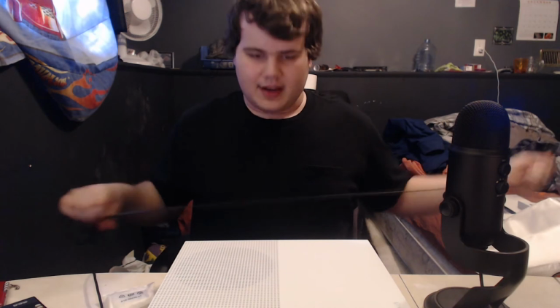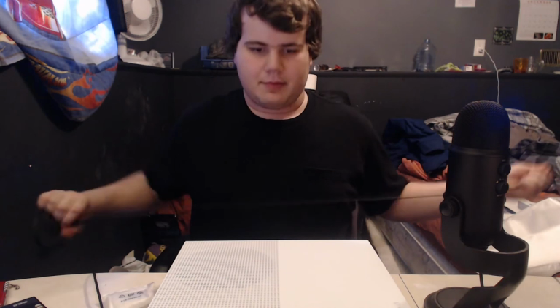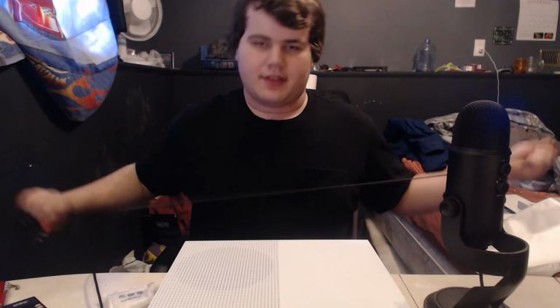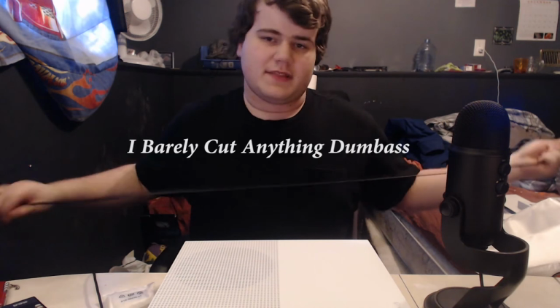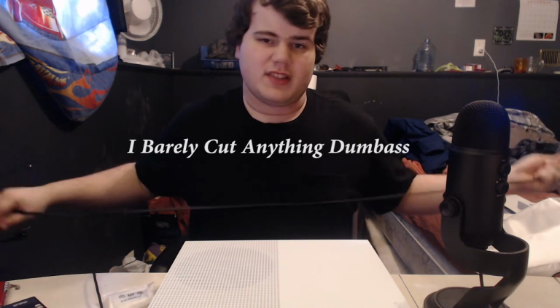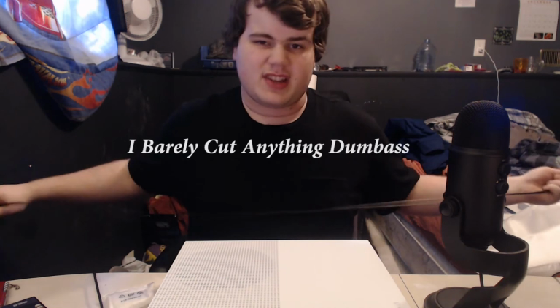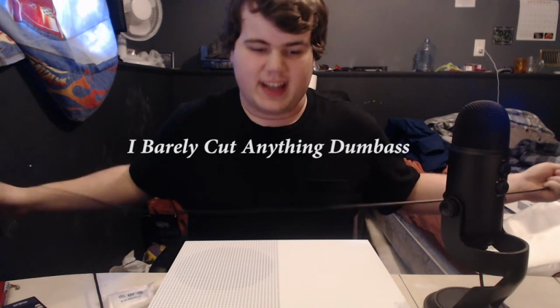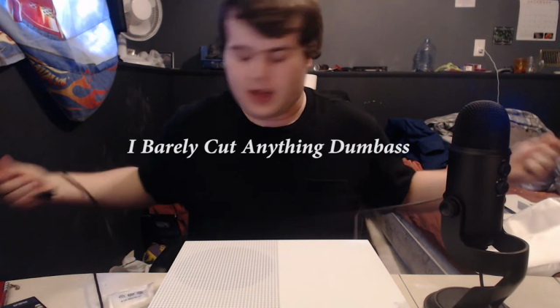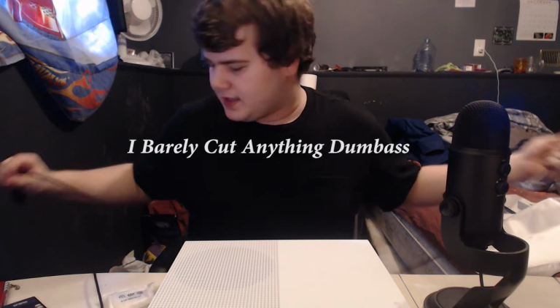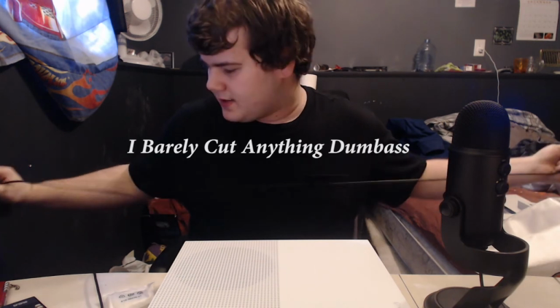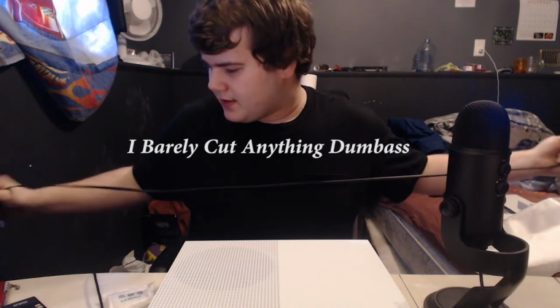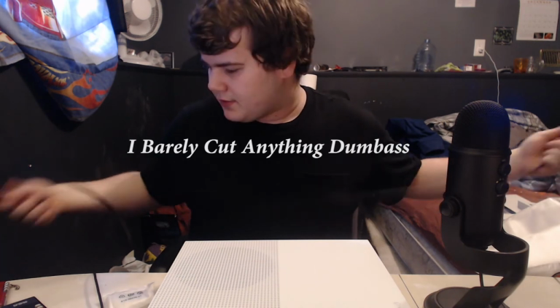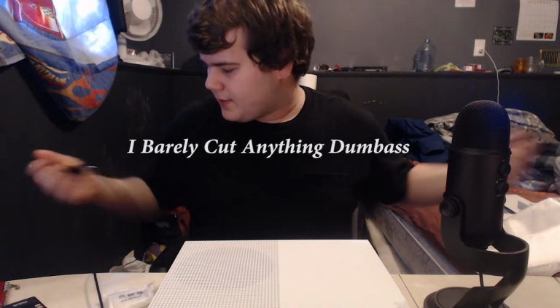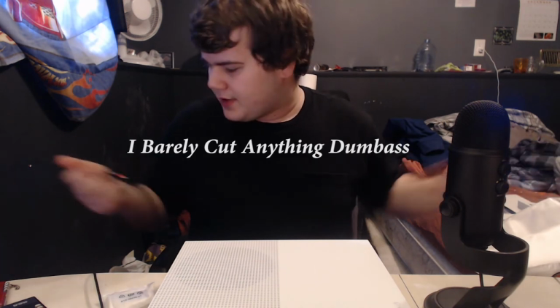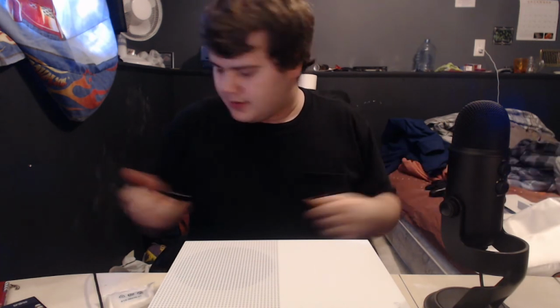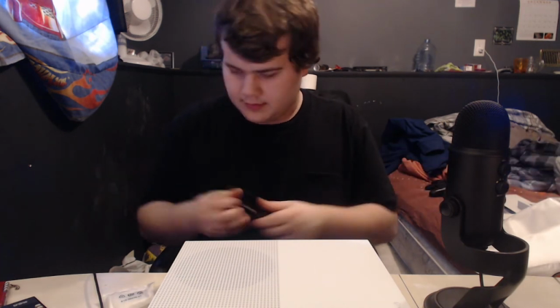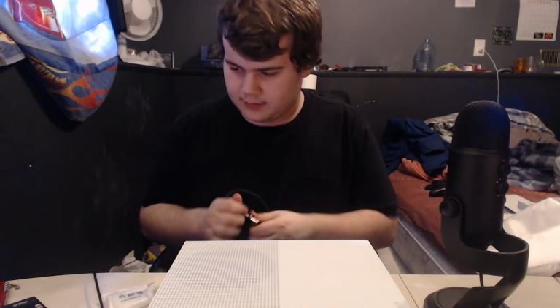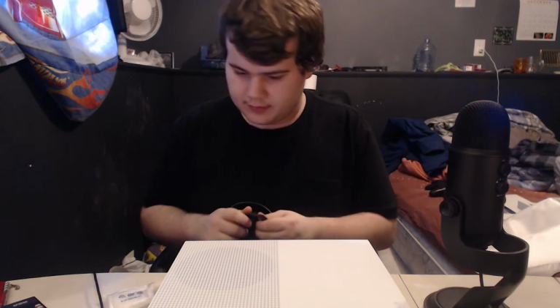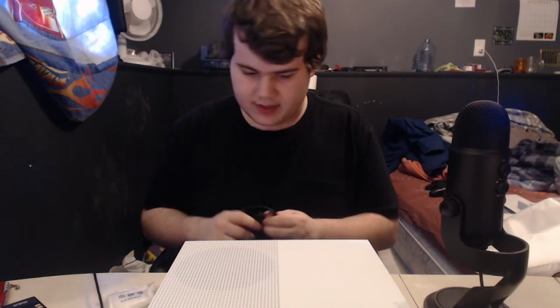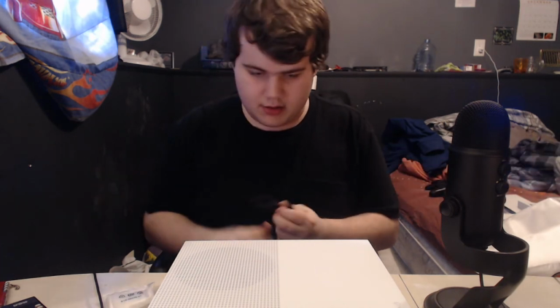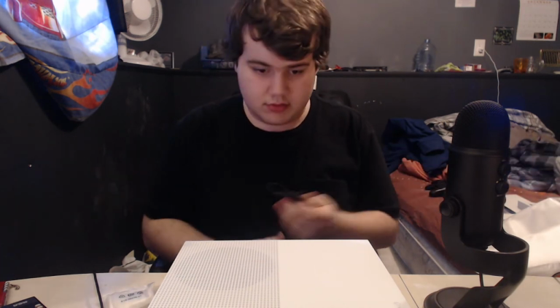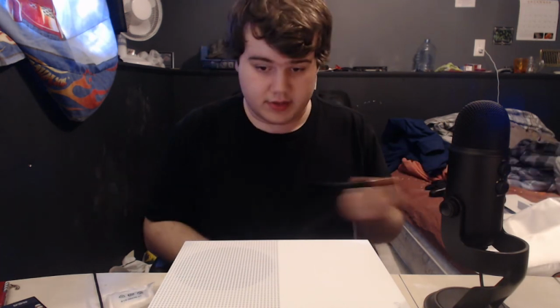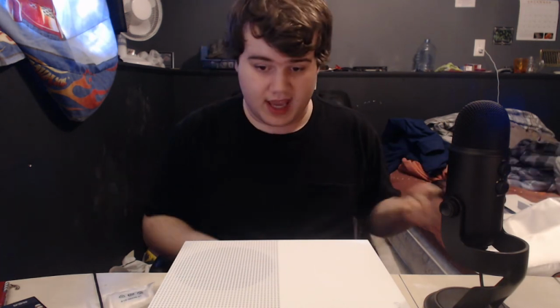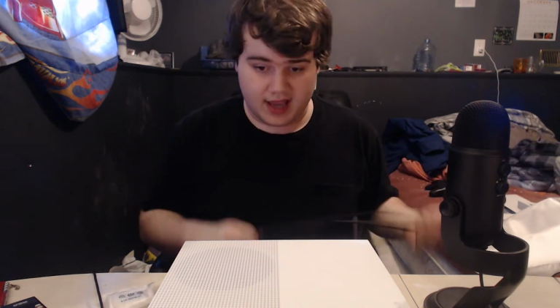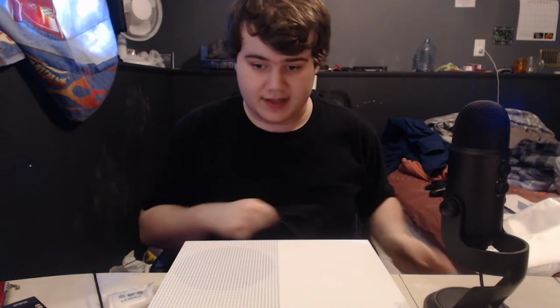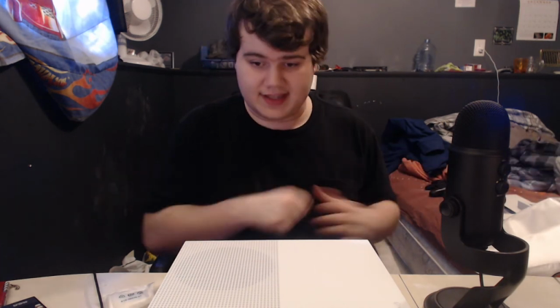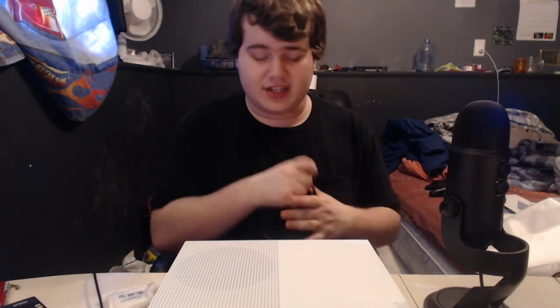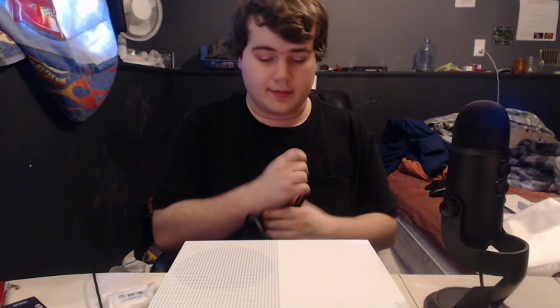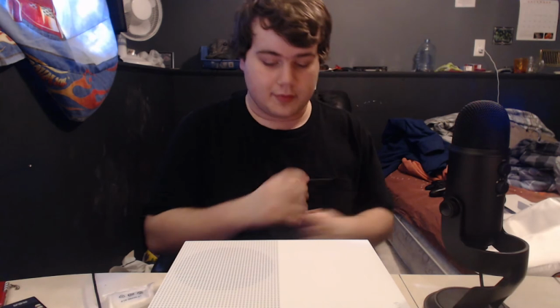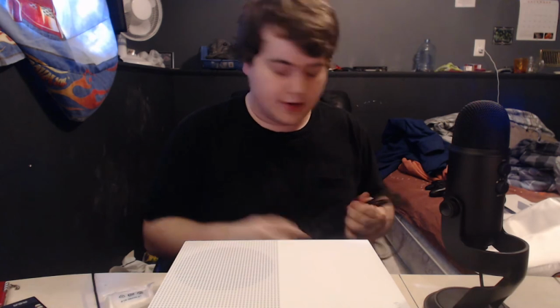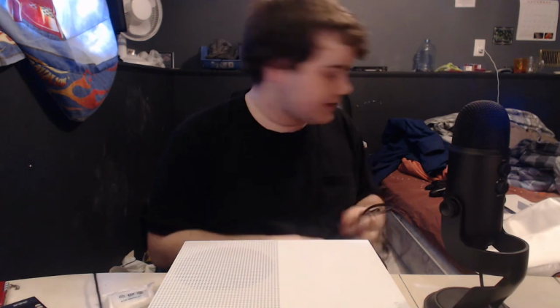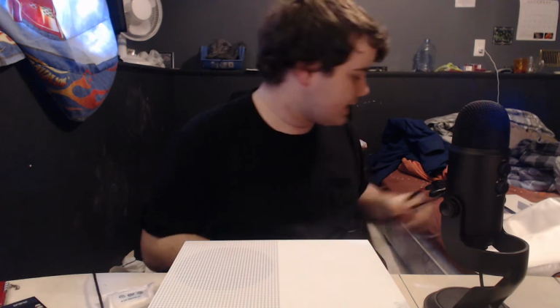This video is actually gonna have cuts in it, so don't worry about it. Yeah, this is actually pretty sick.